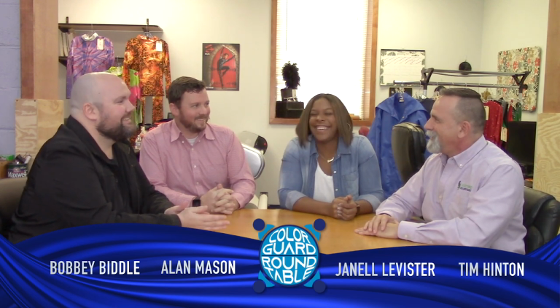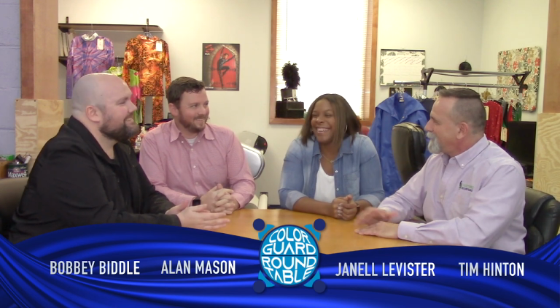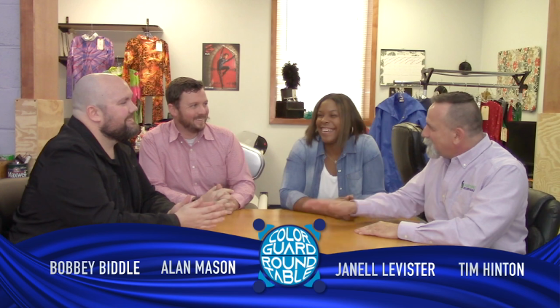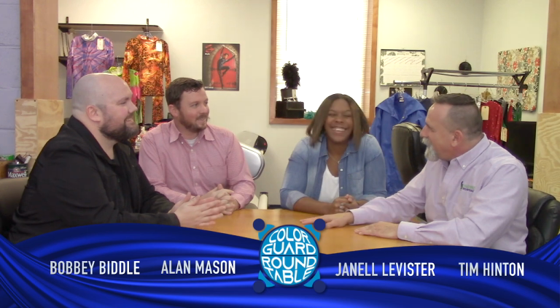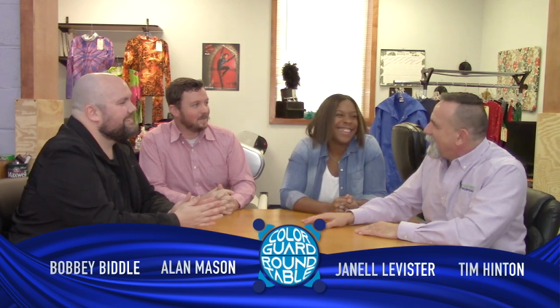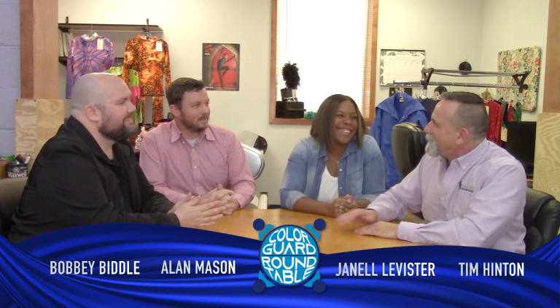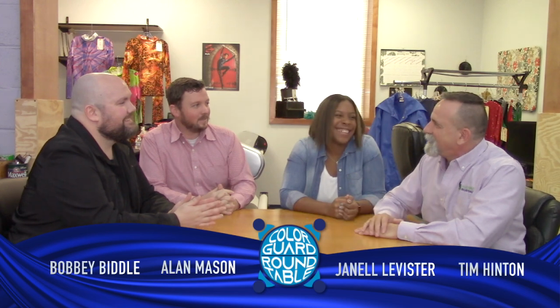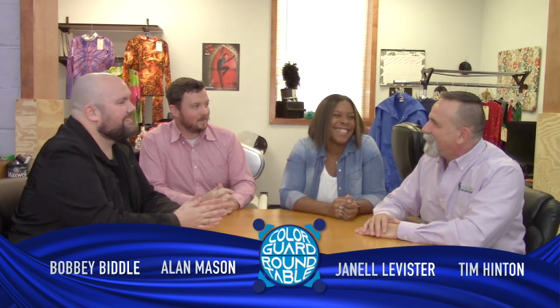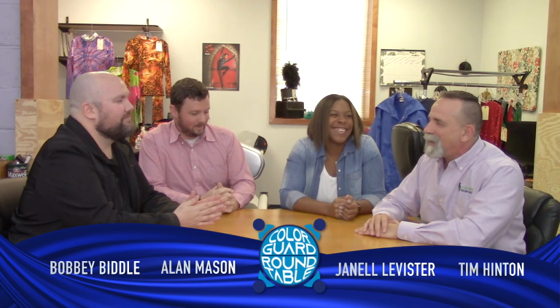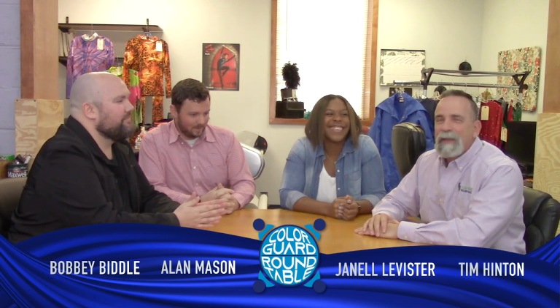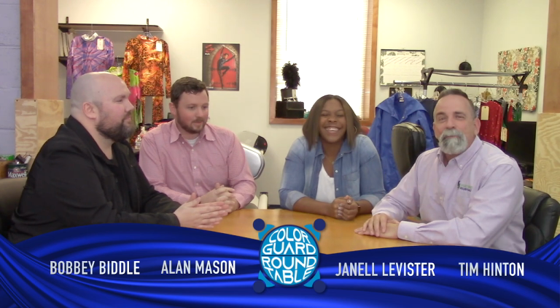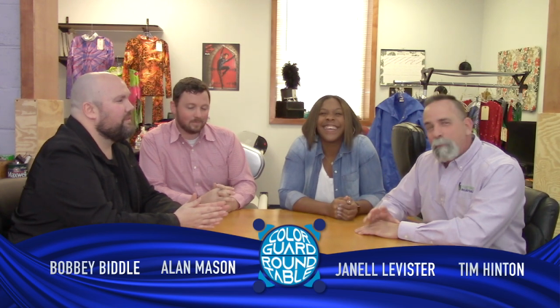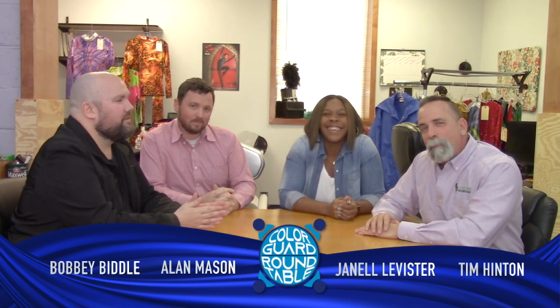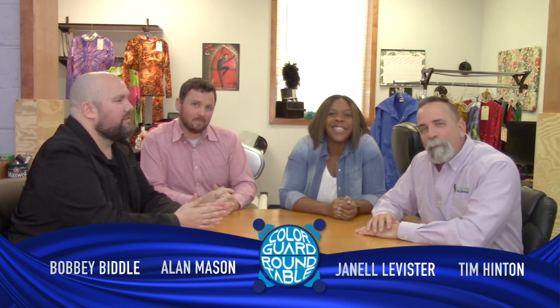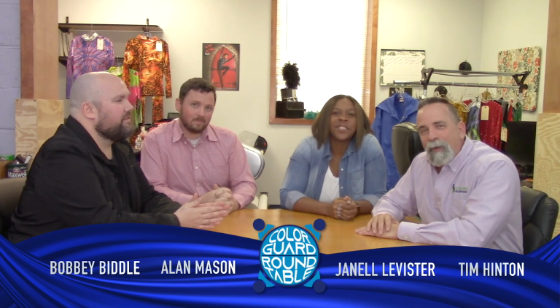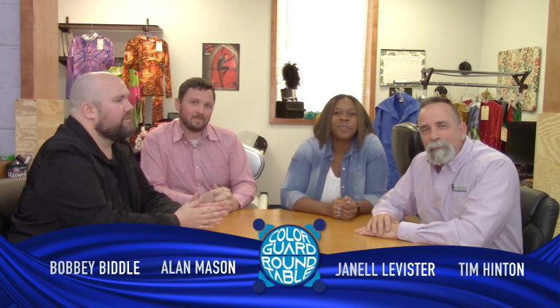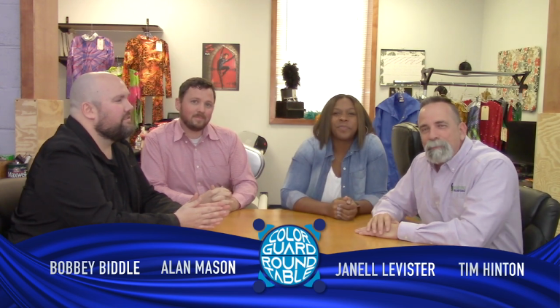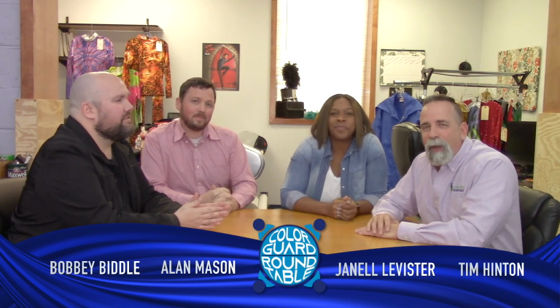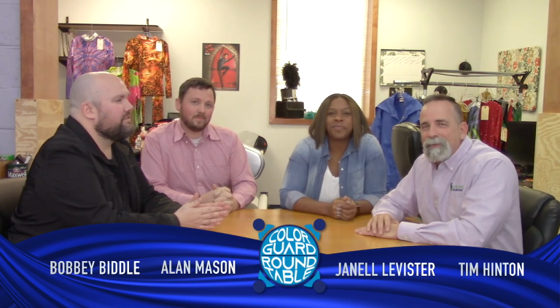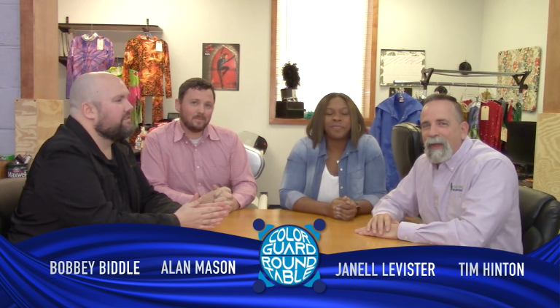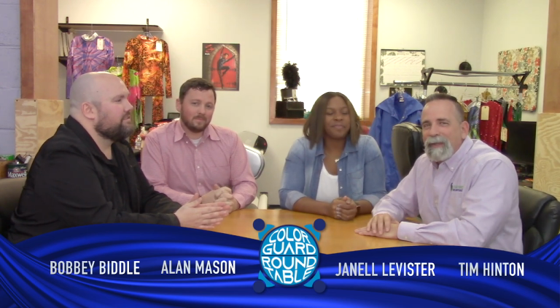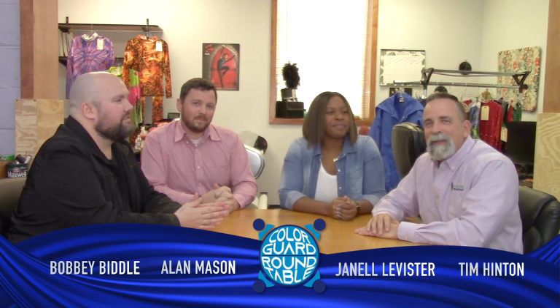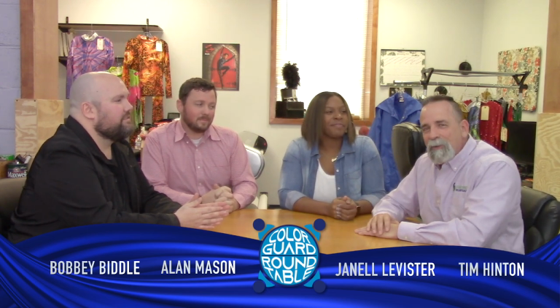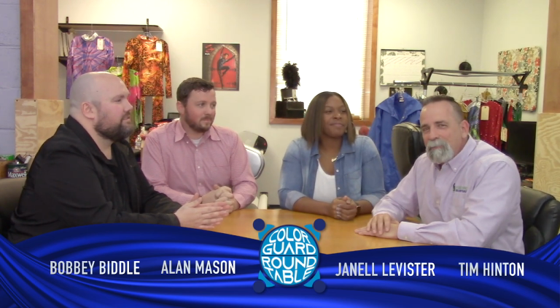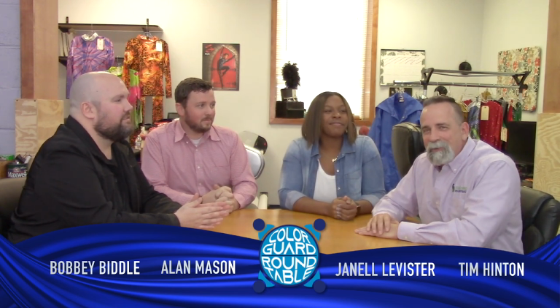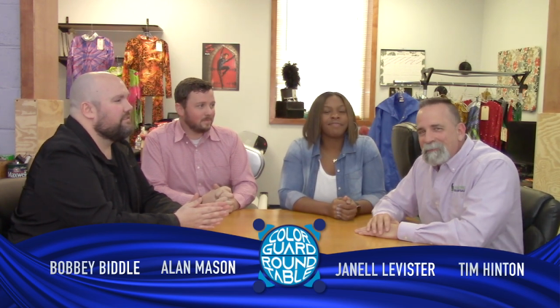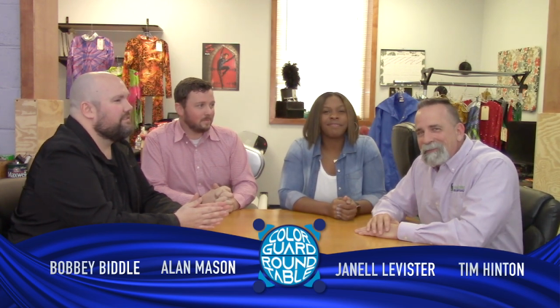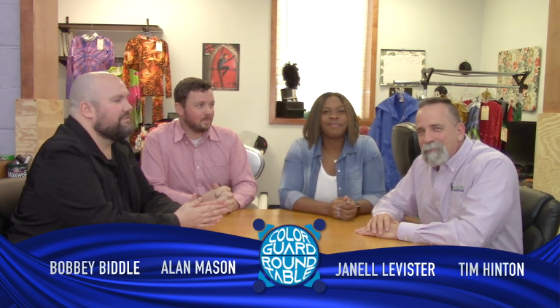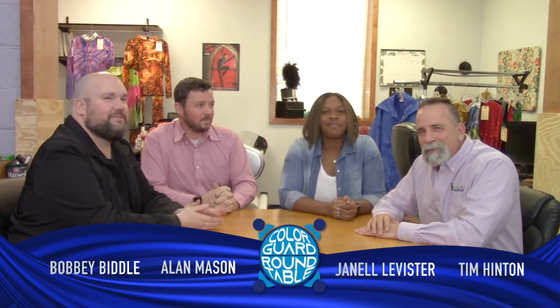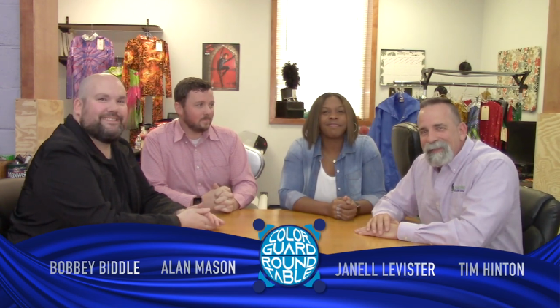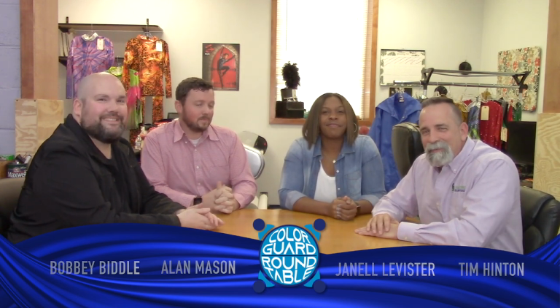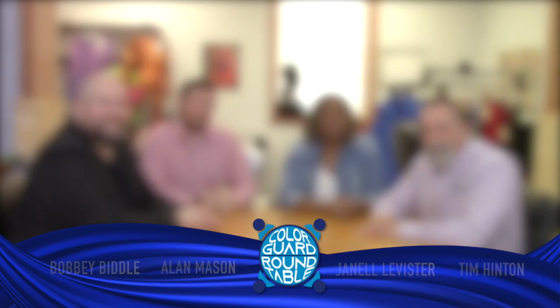This was great, guys. Thanks a lot. For more about props and prop design, go to the Marching Roundtable. Thanks, everybody.